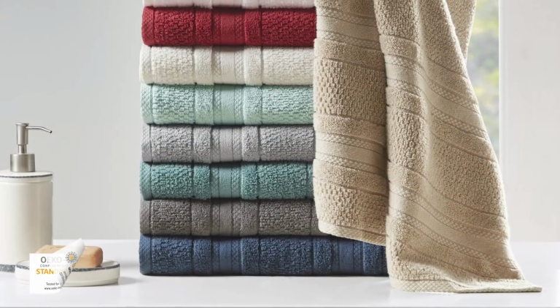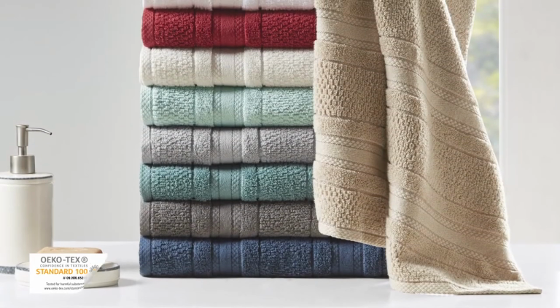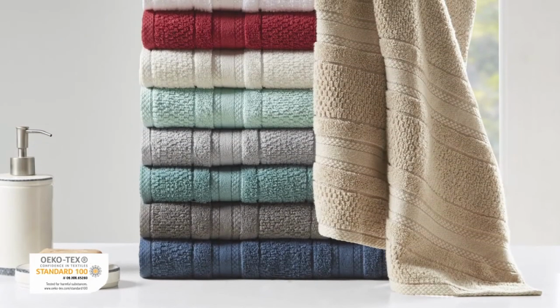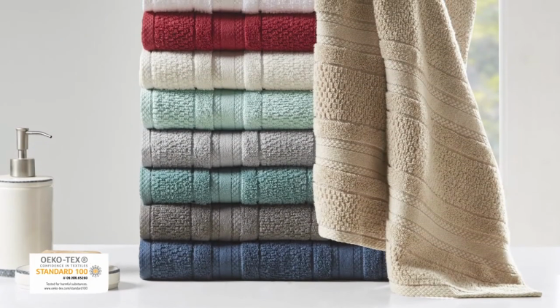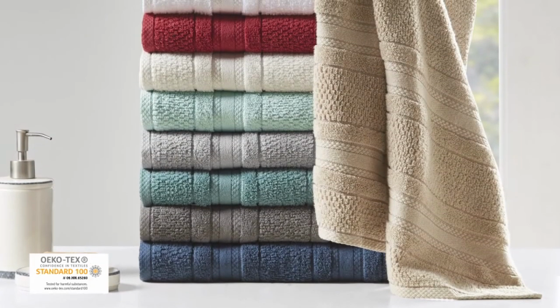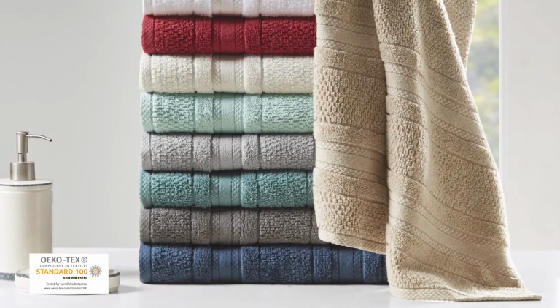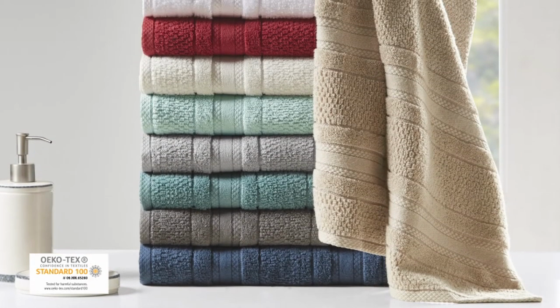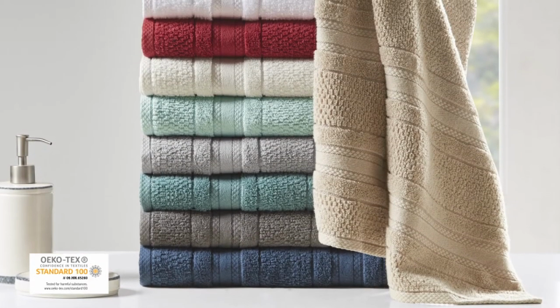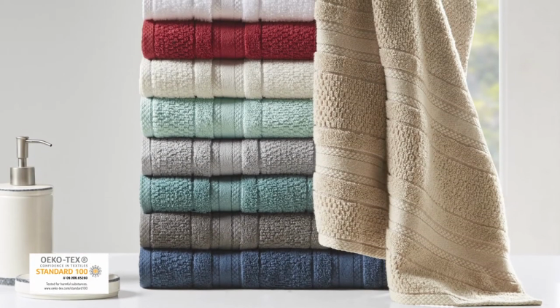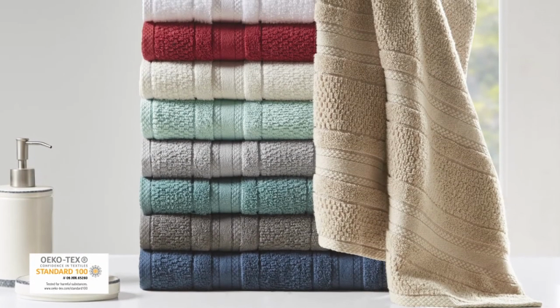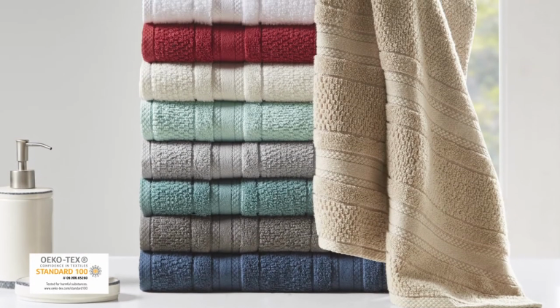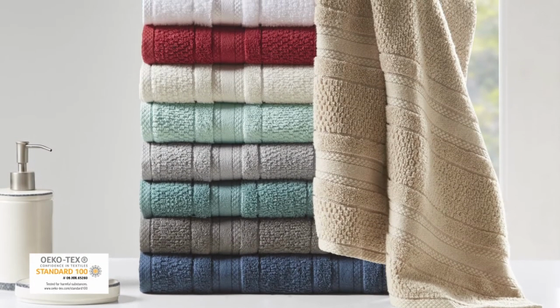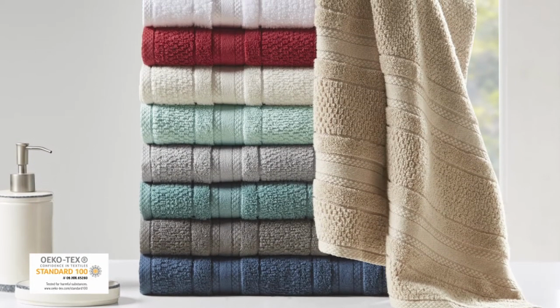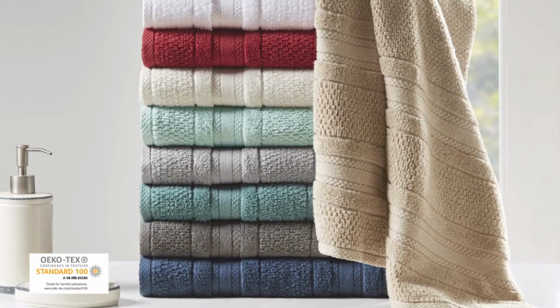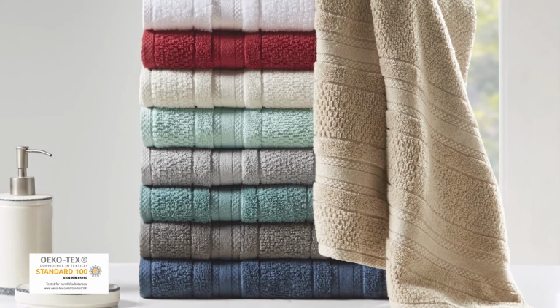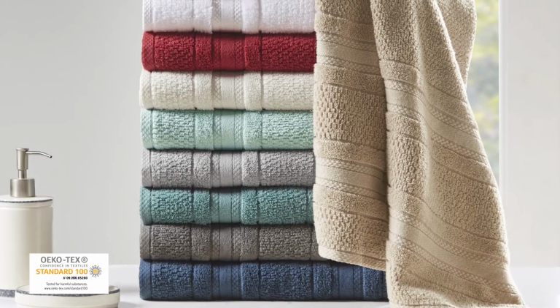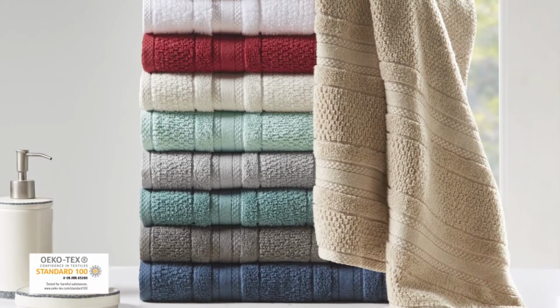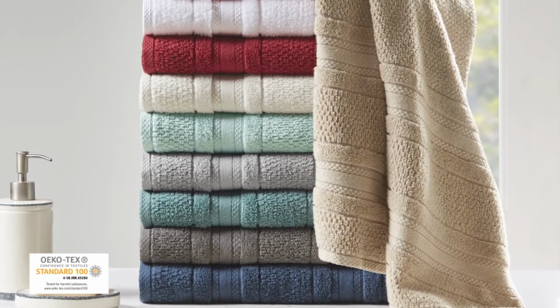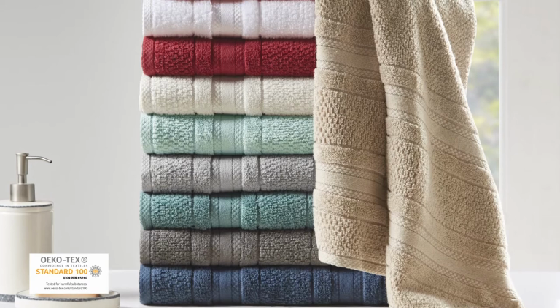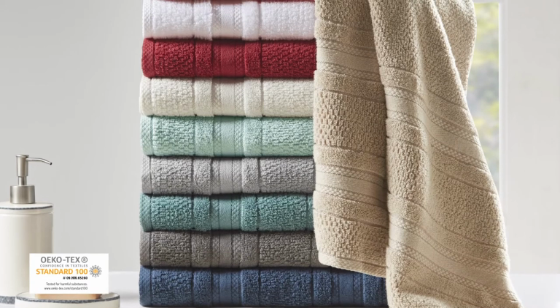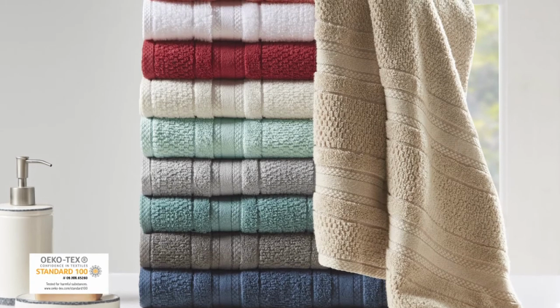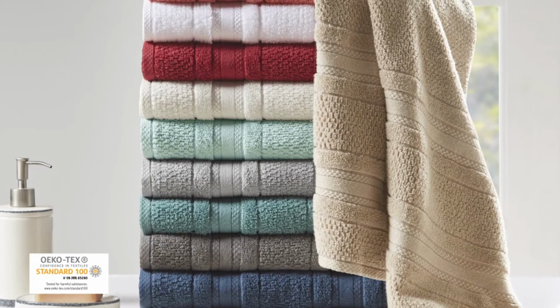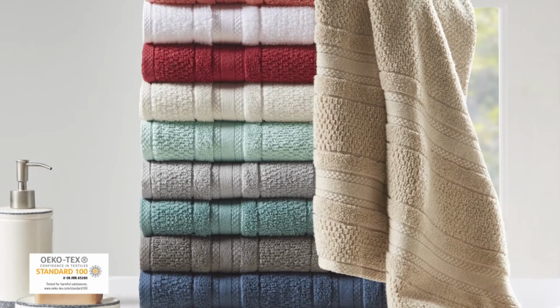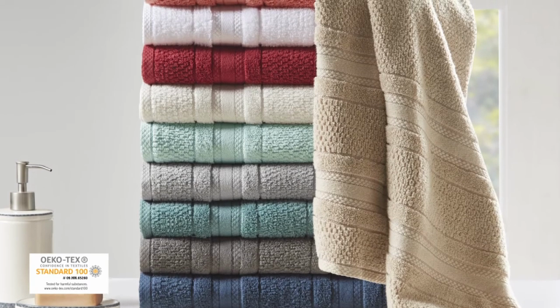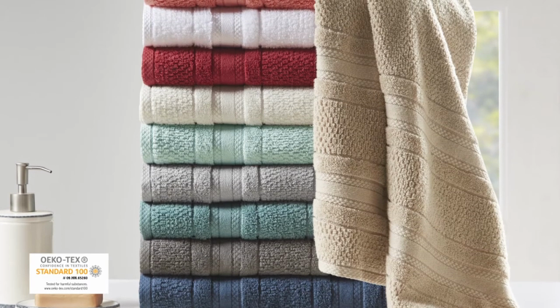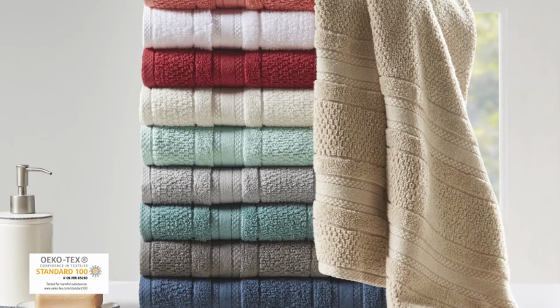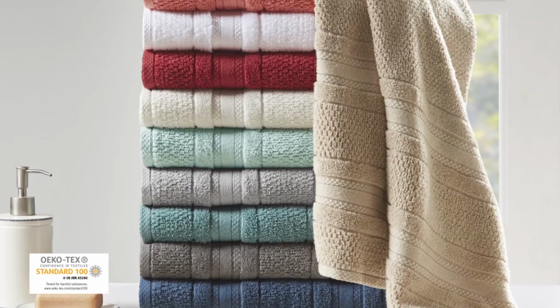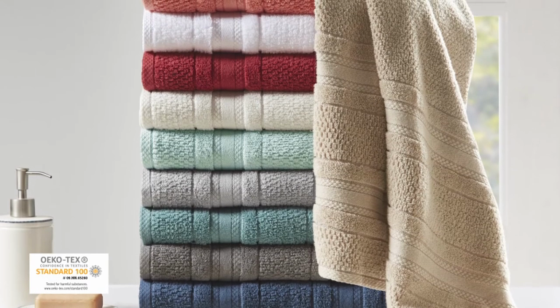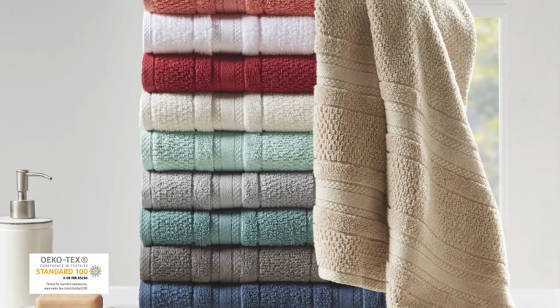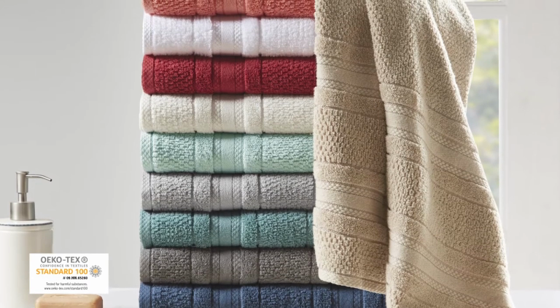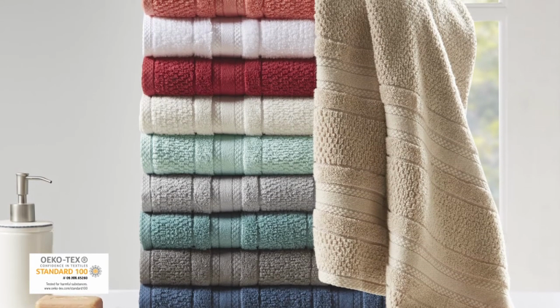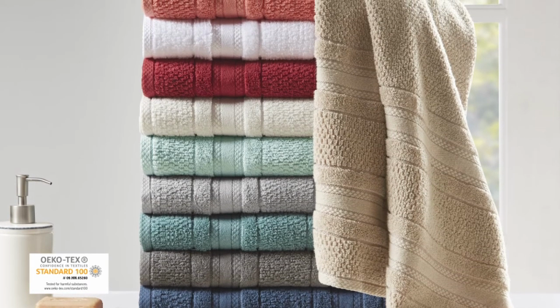For the best in health and wellness, these towels are Oeko-Tex certified, meaning they do not contain any harmful substances or chemicals.